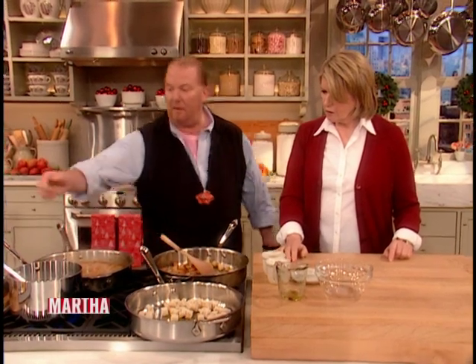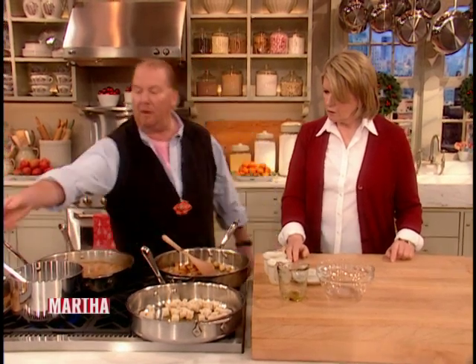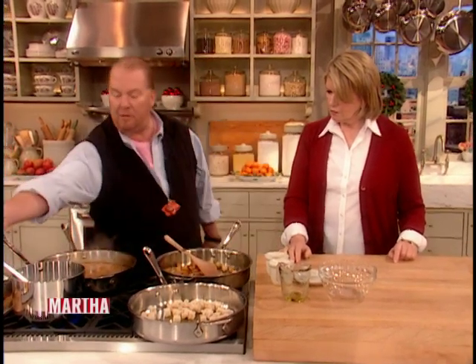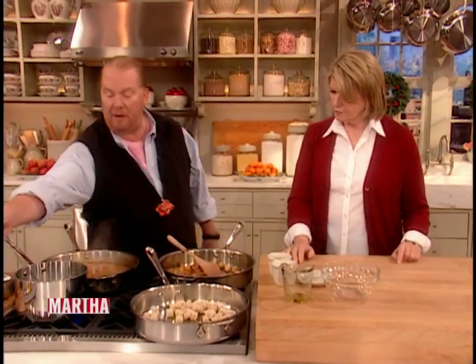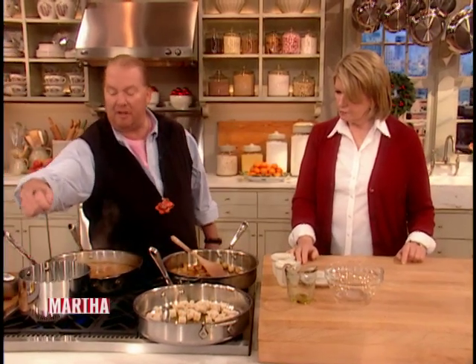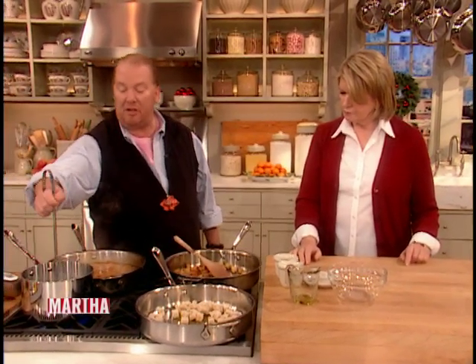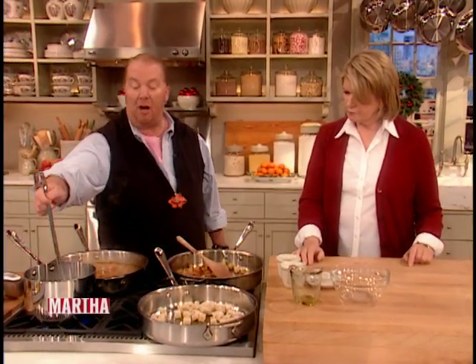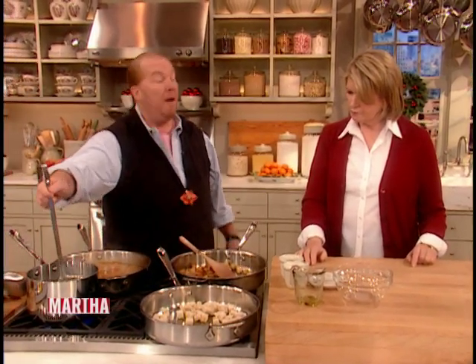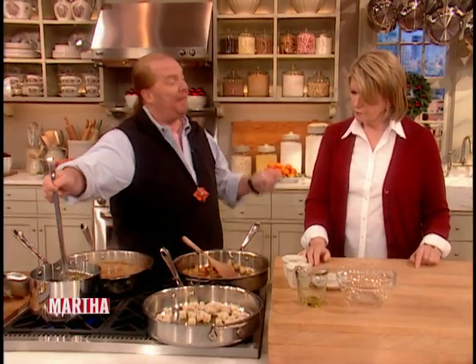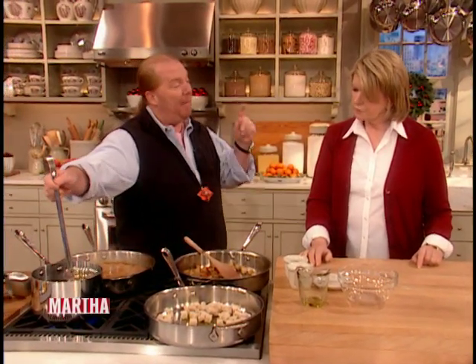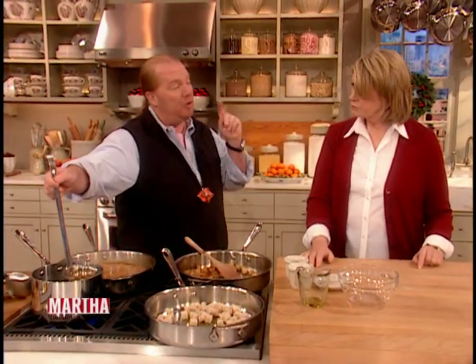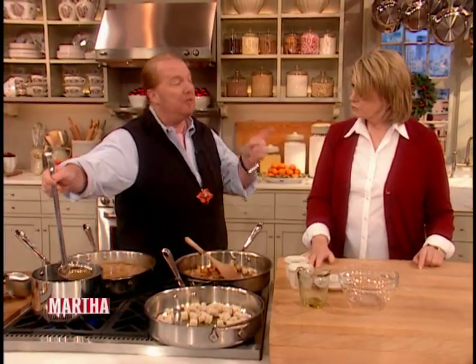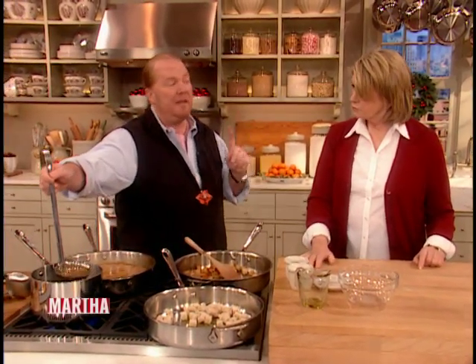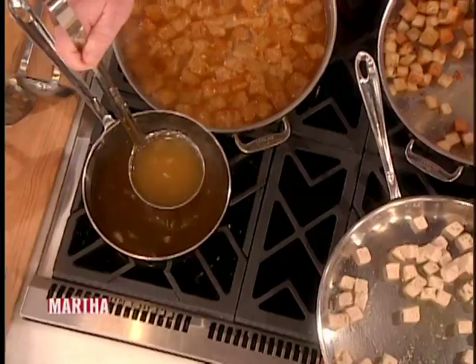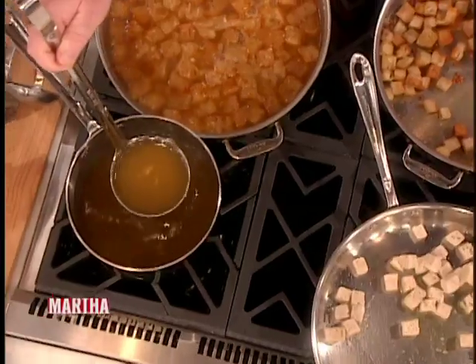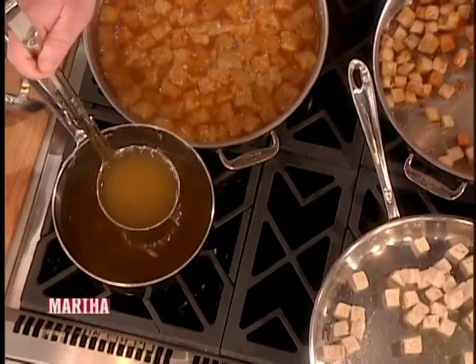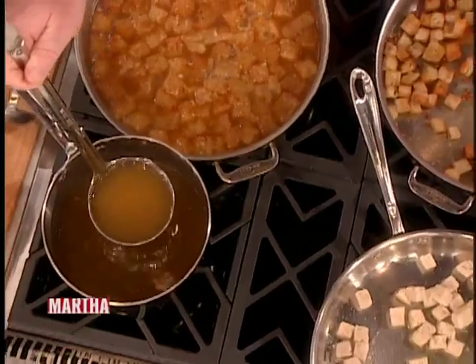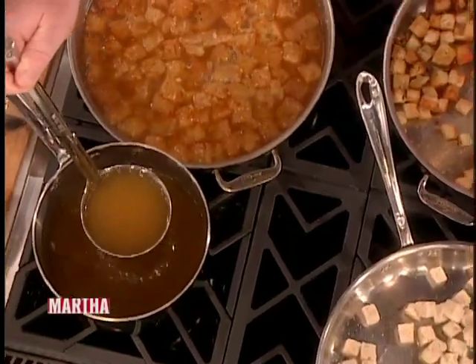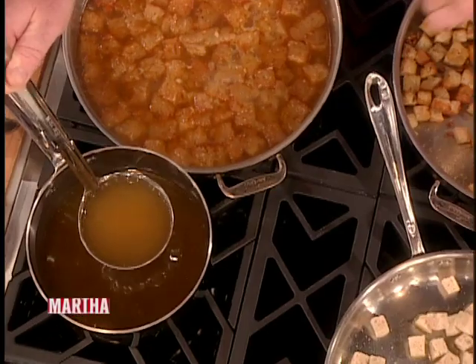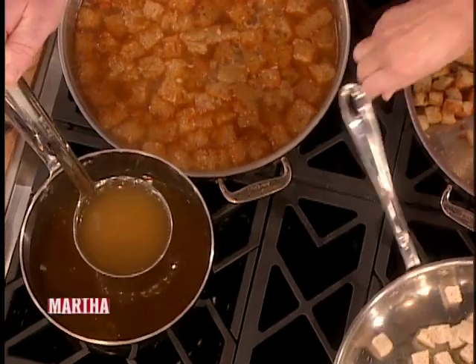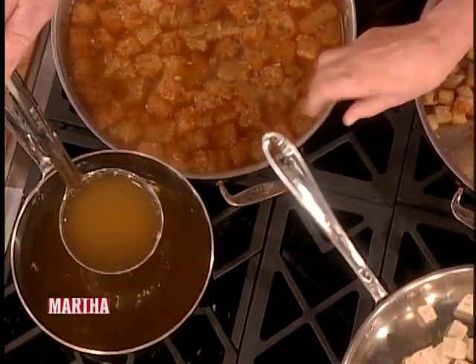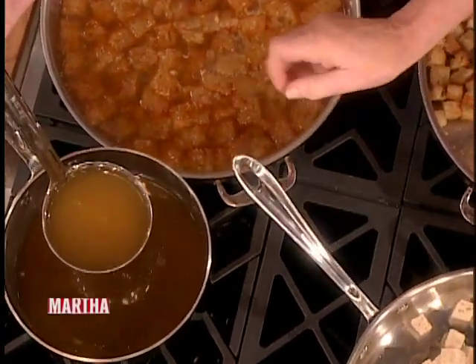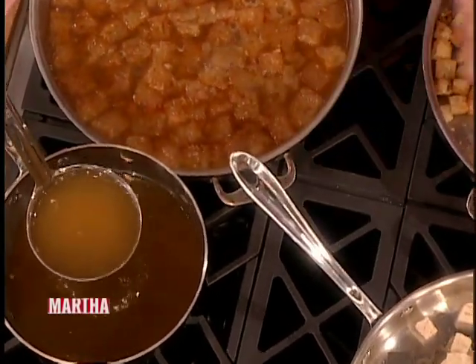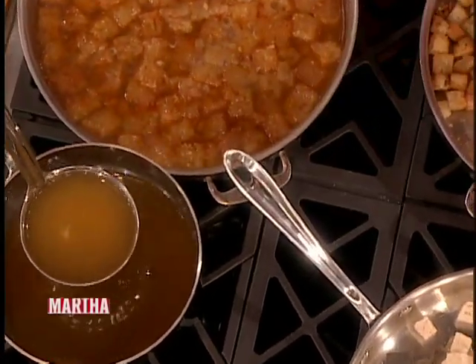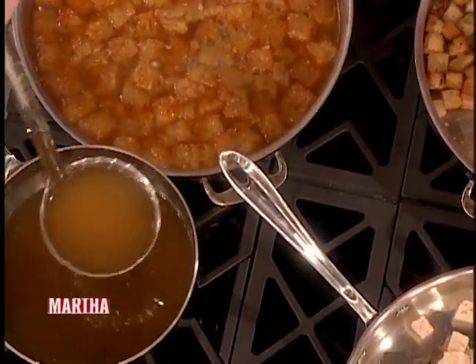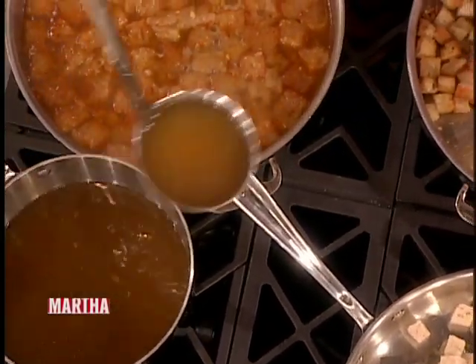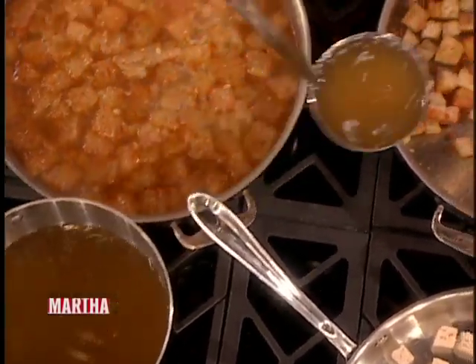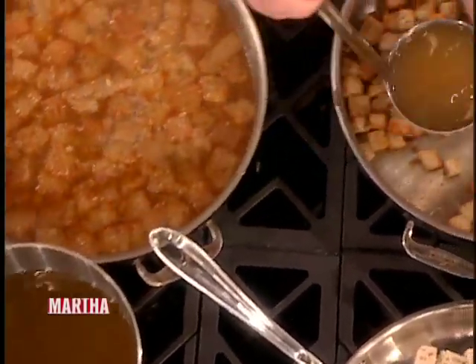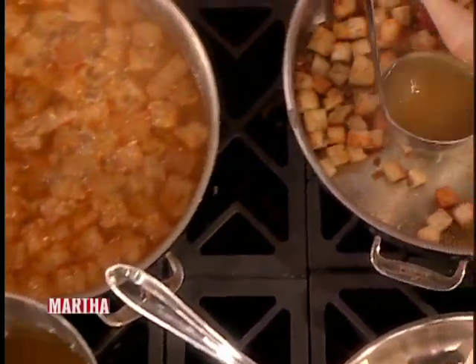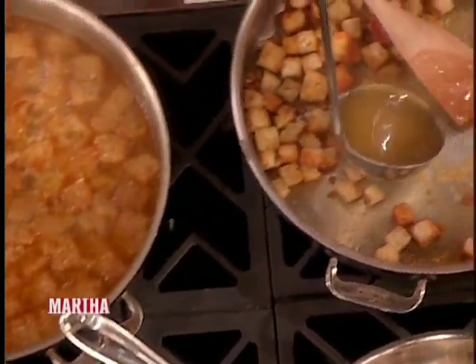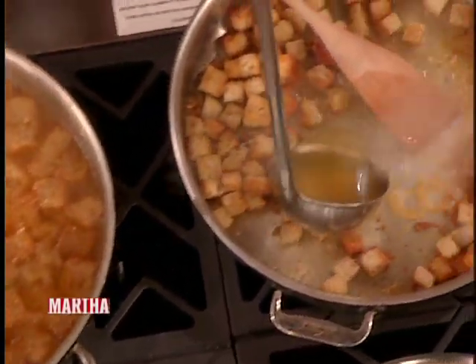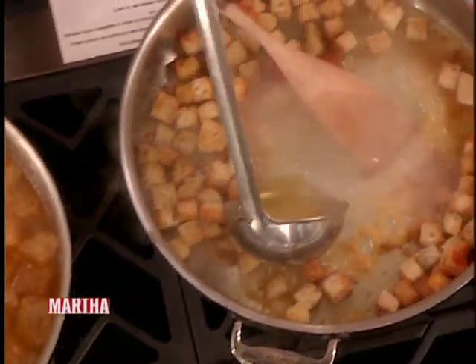Then we're going to take chicken stock, but they might just as easily use plain old ordinary water. And if they did, they would season it just a little bit more aggressively.